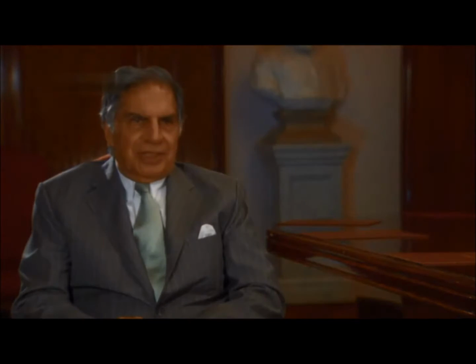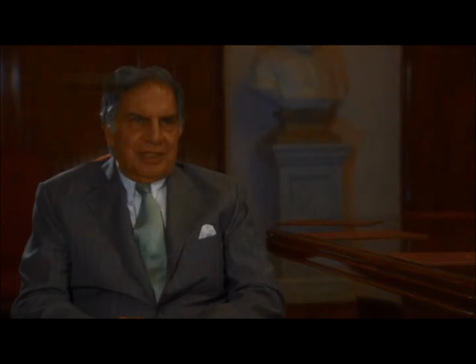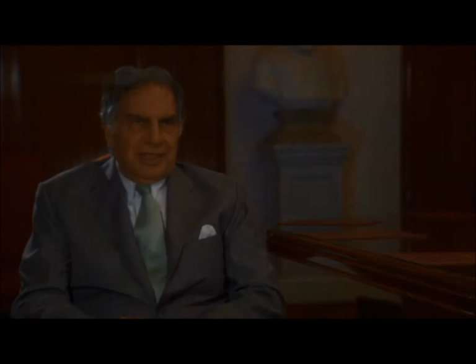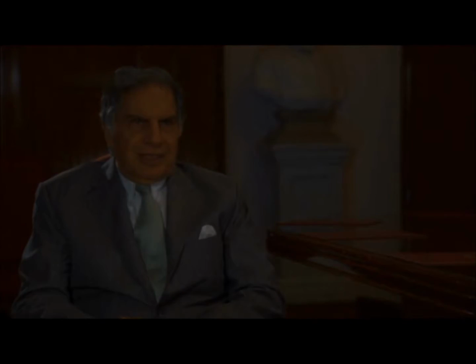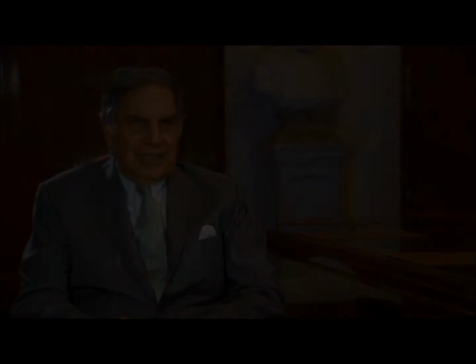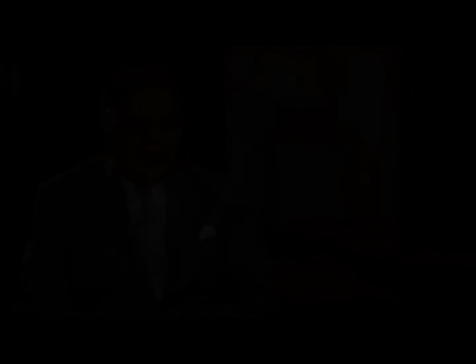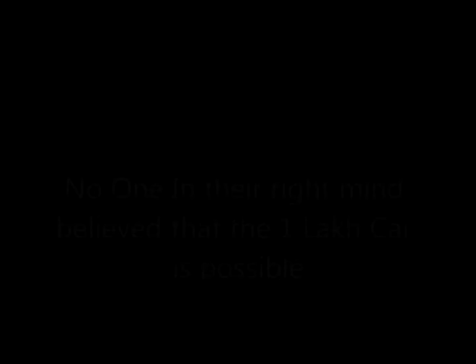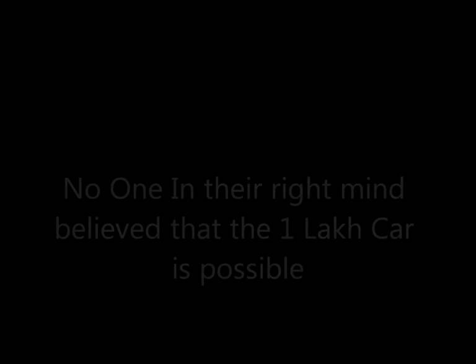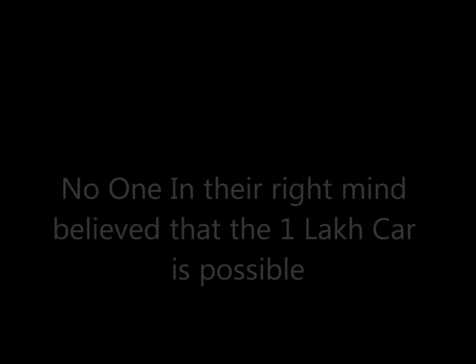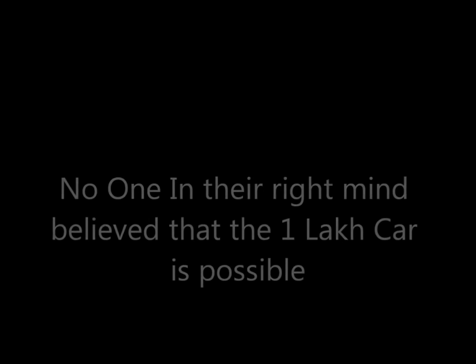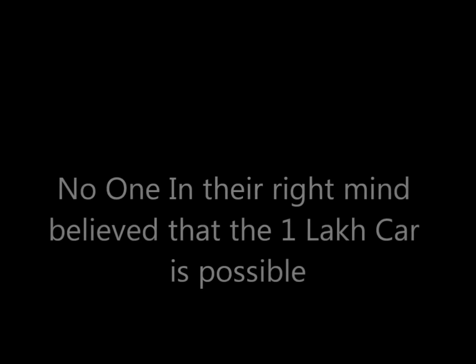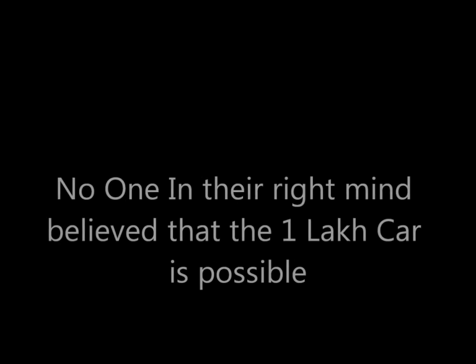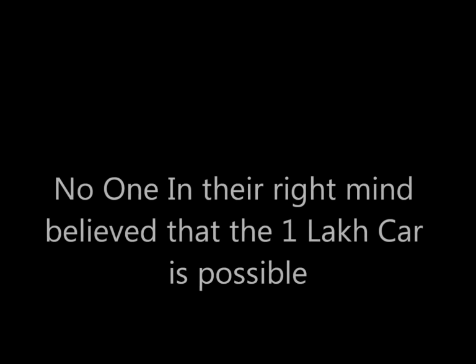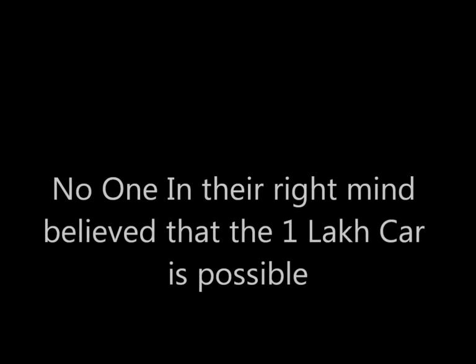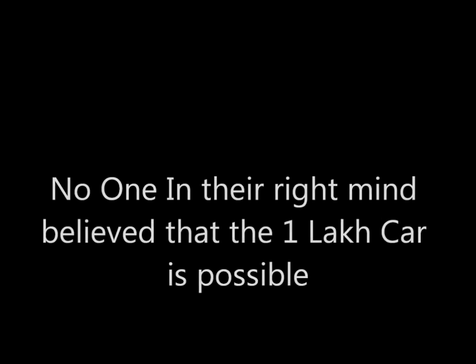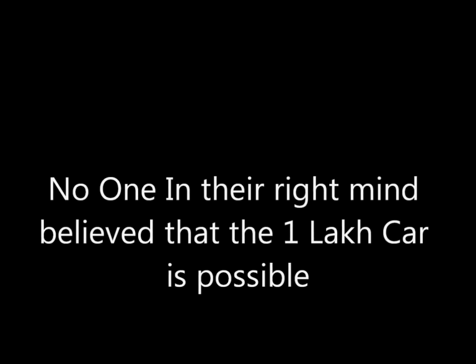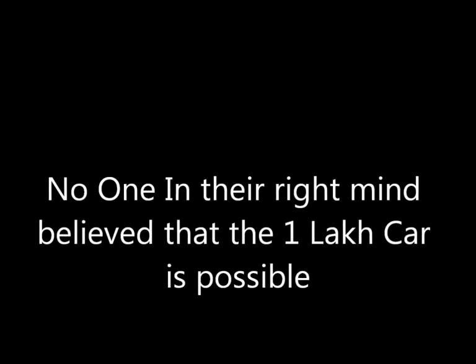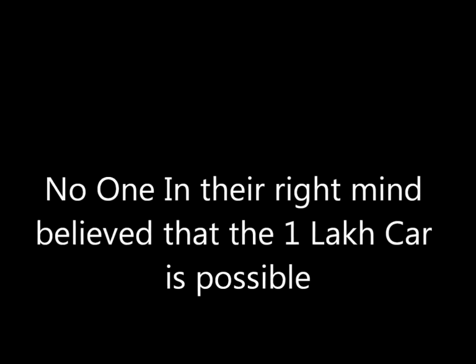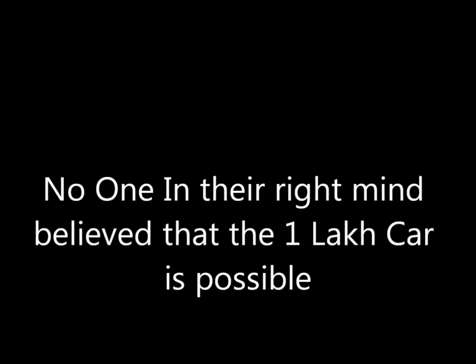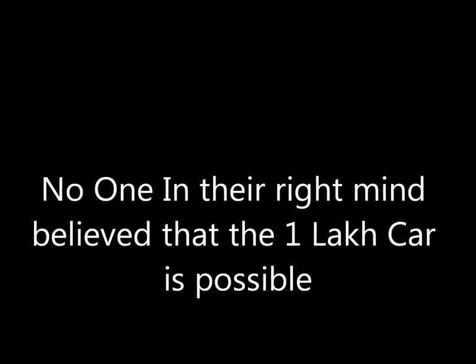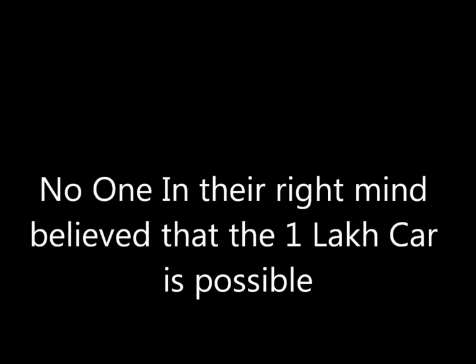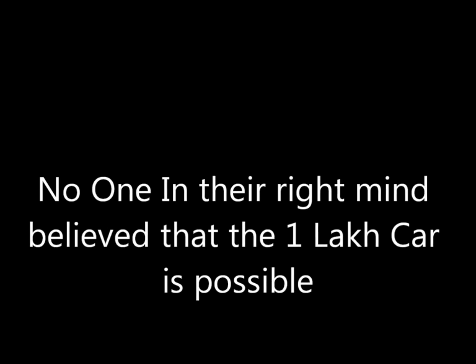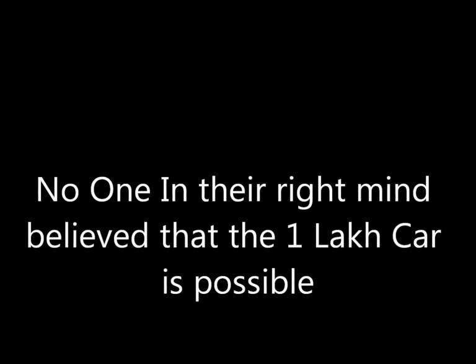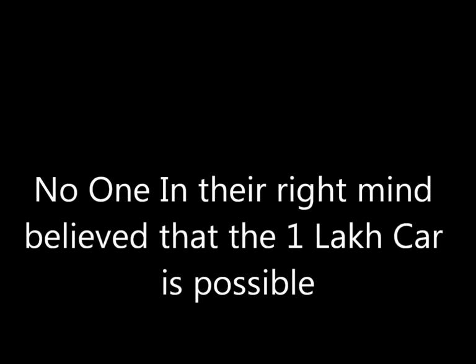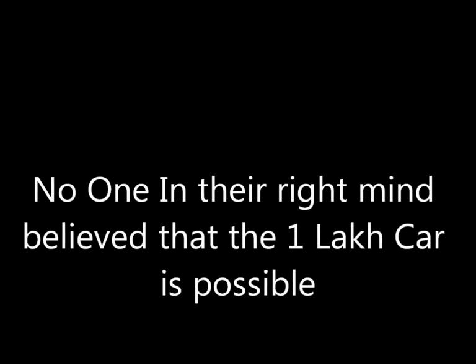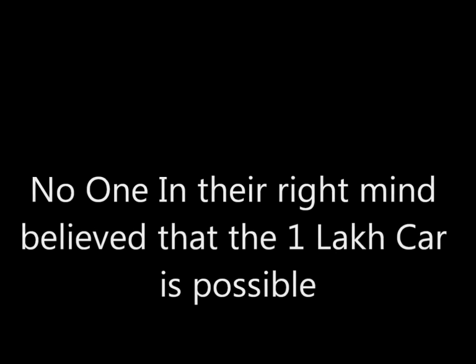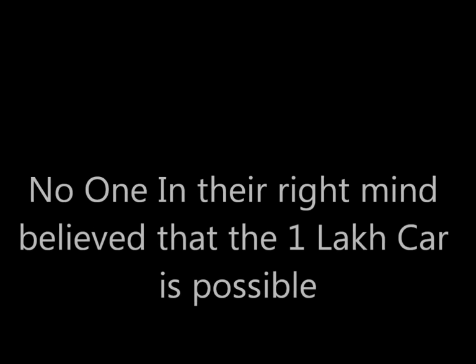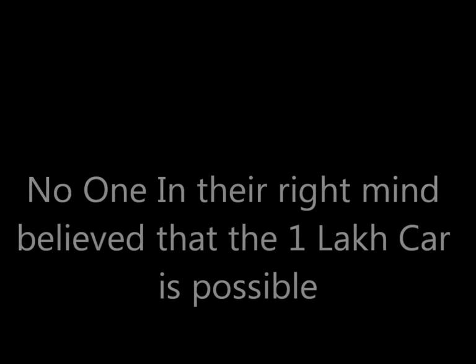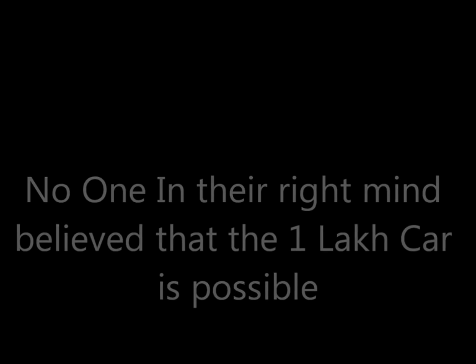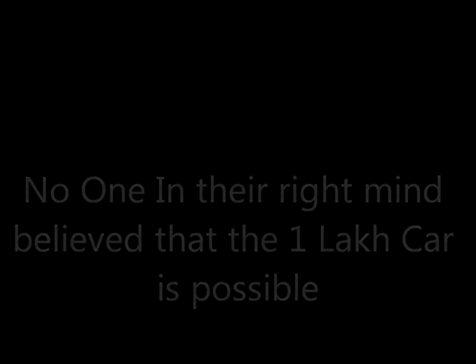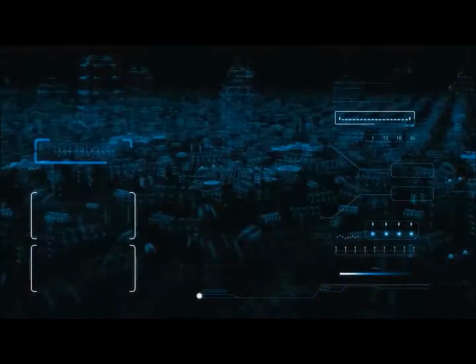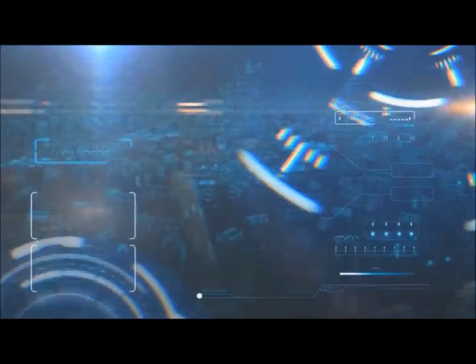We chose to take it on. No one in their right mind believes that a one-lakh car is possible.